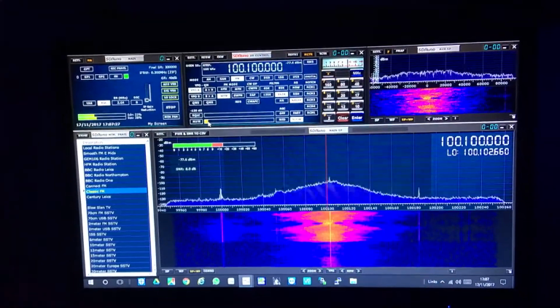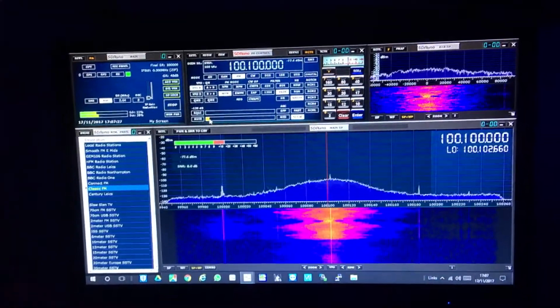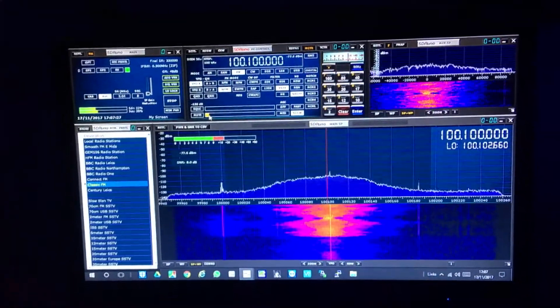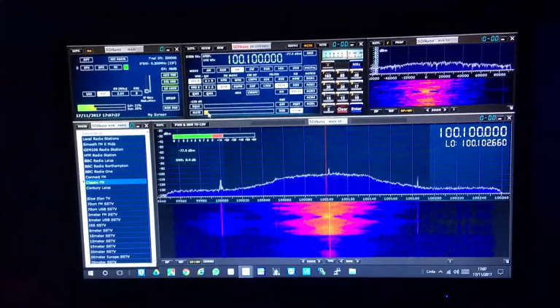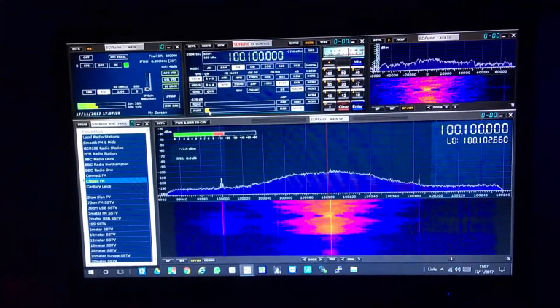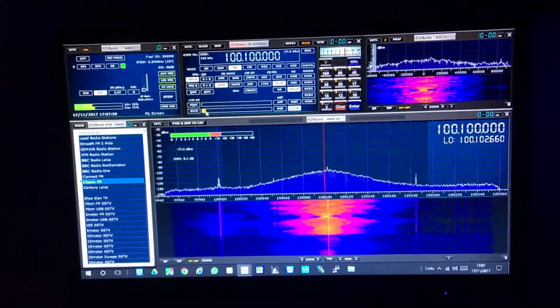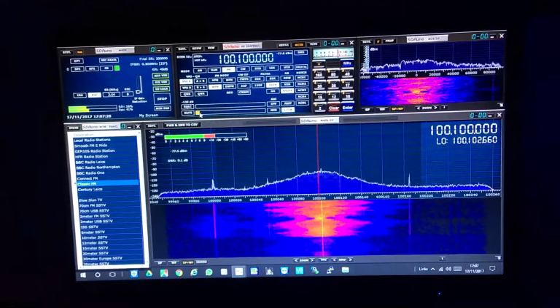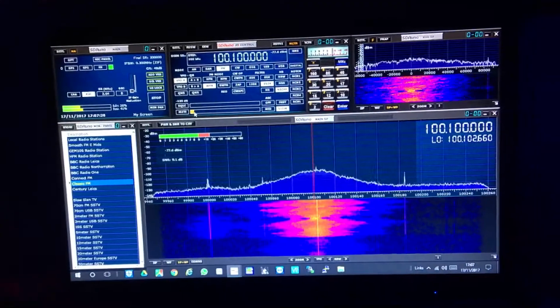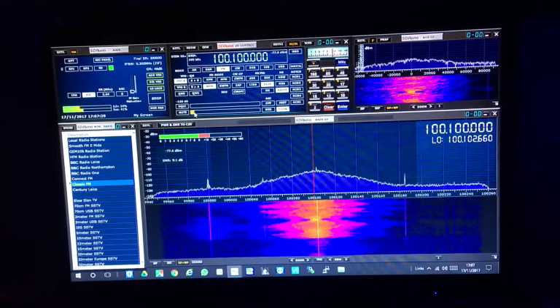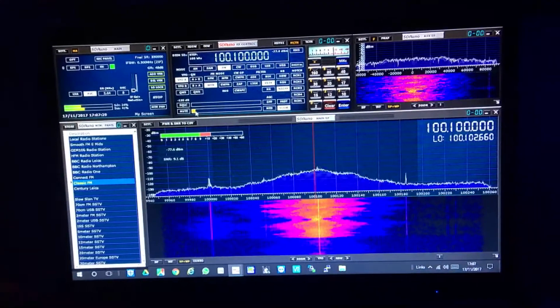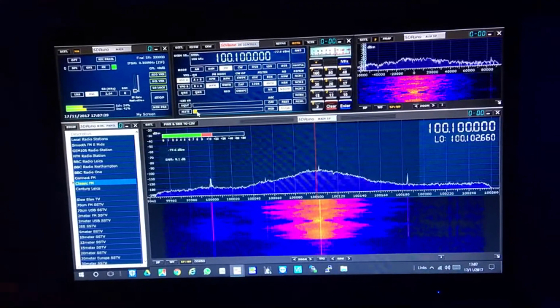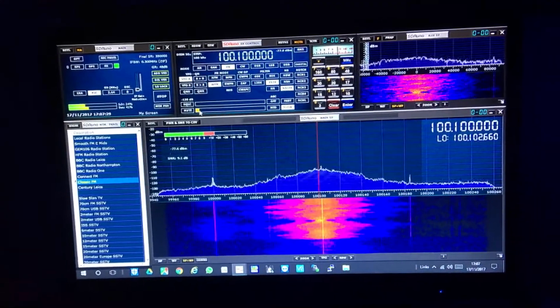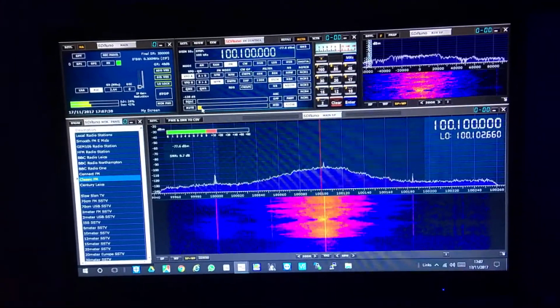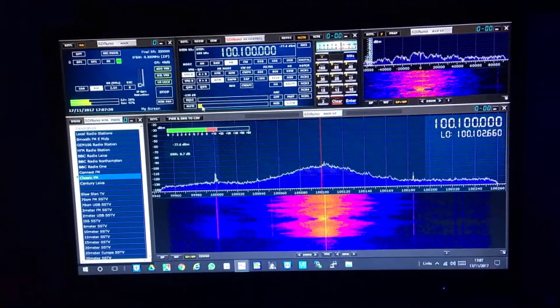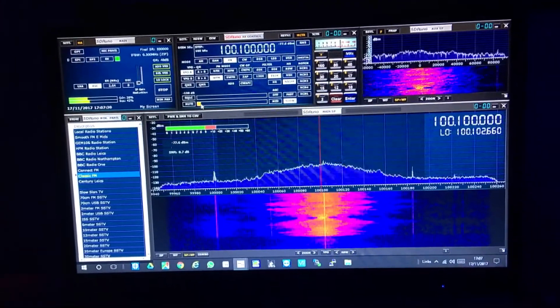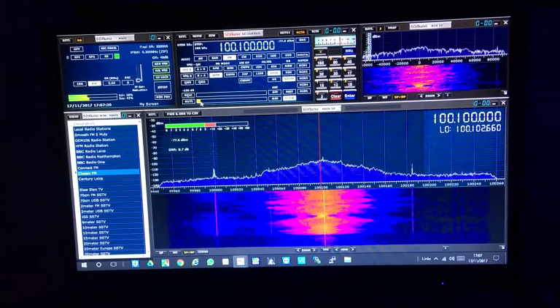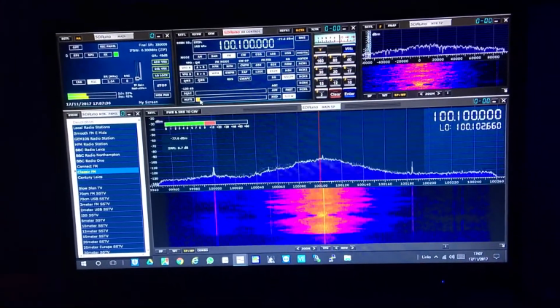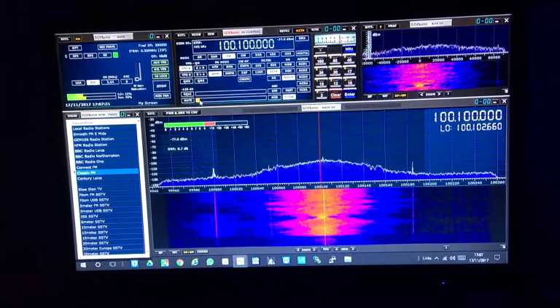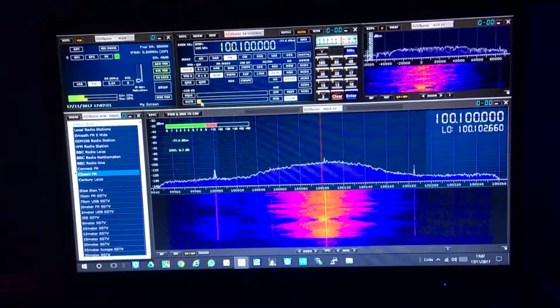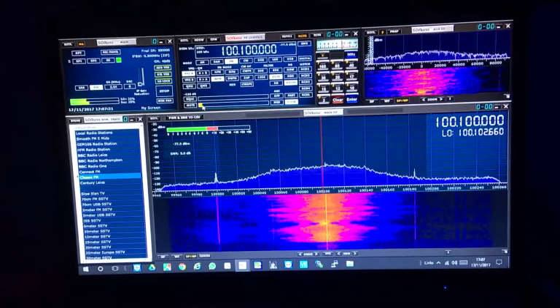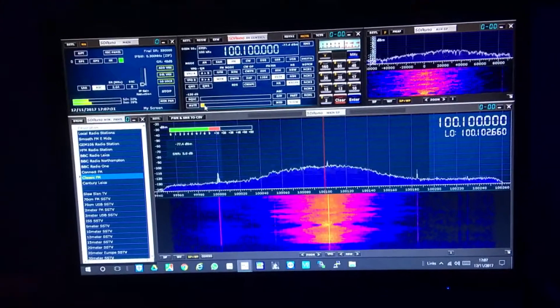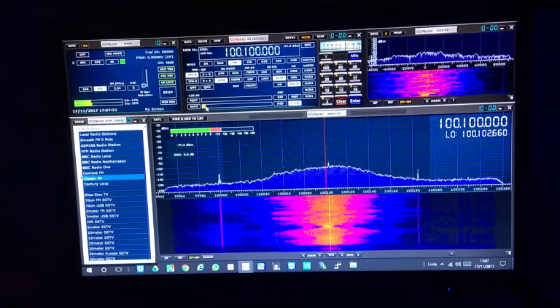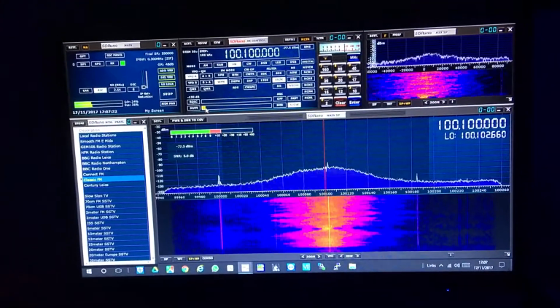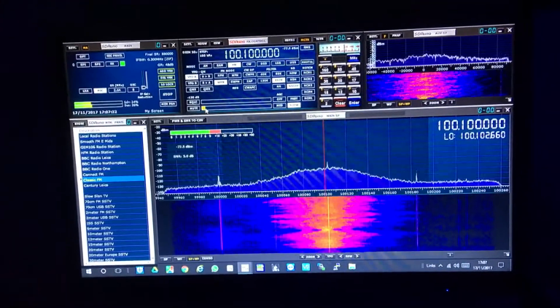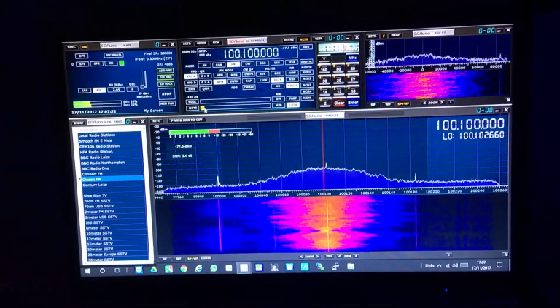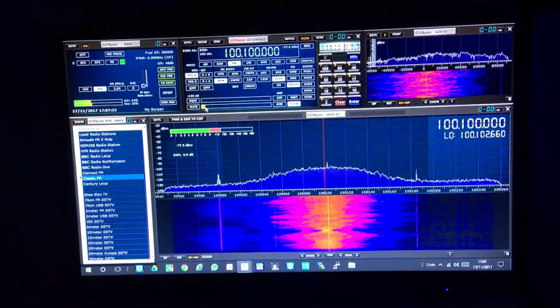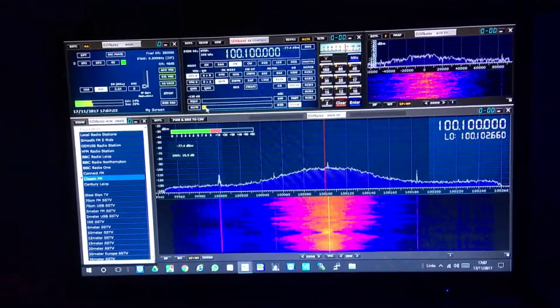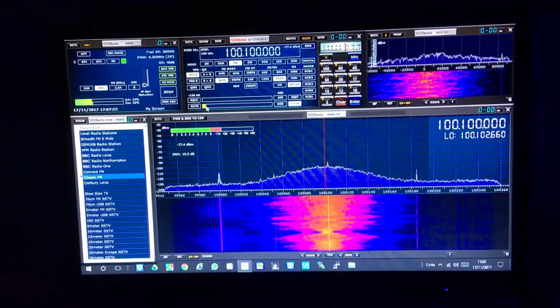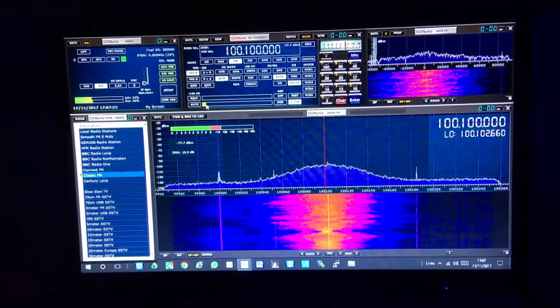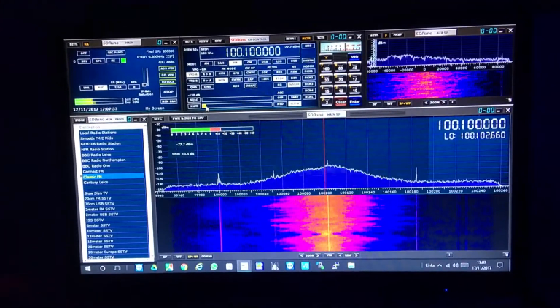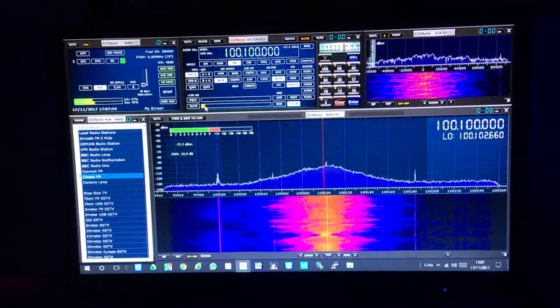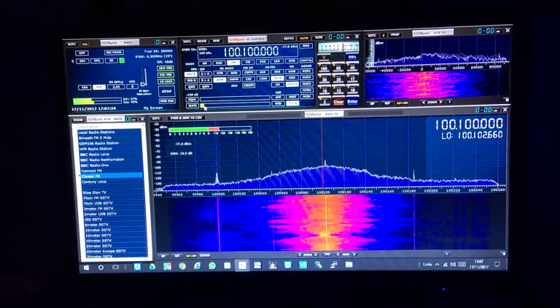Anyway, 73s and happy playing. Go buy yourself an SDR Play Radio — great bit of kit.